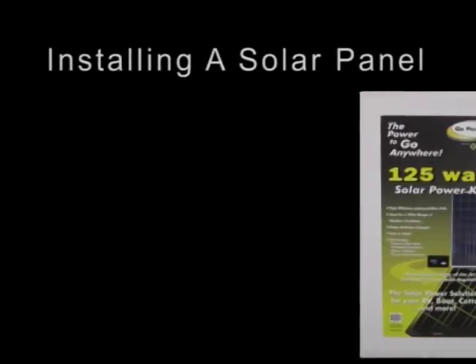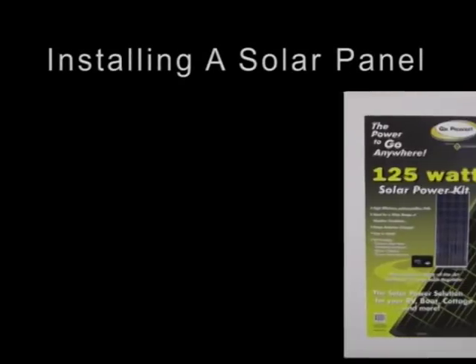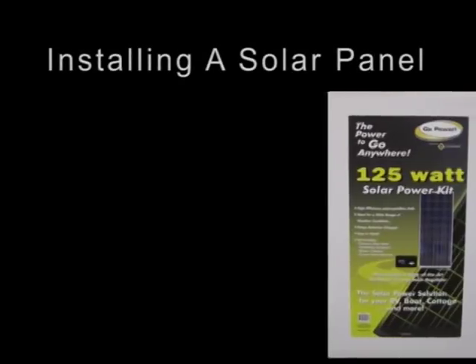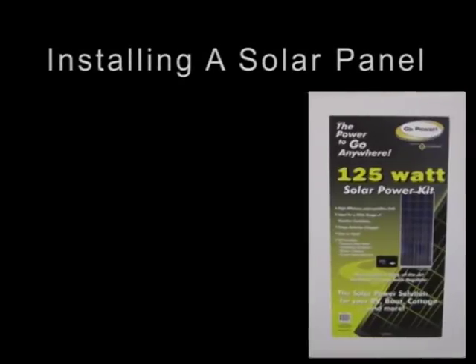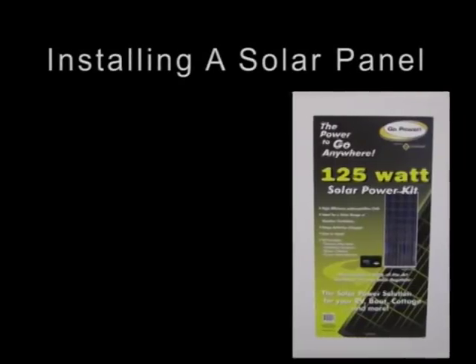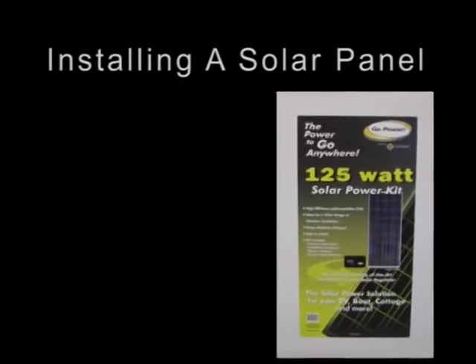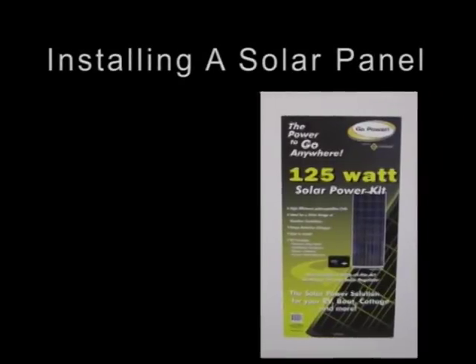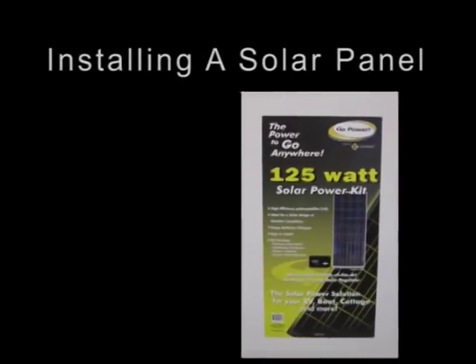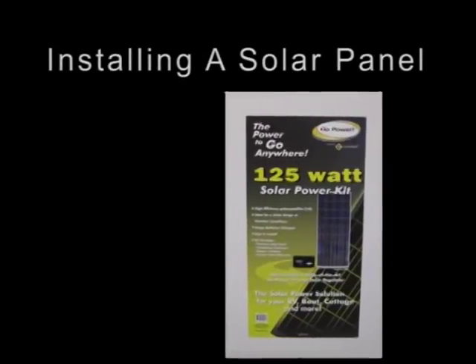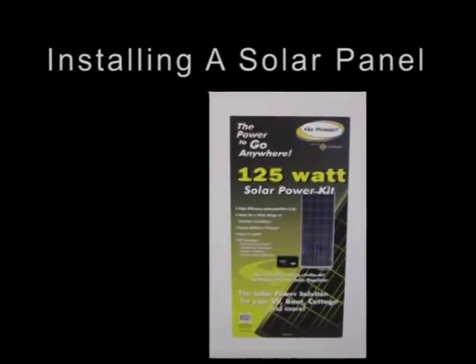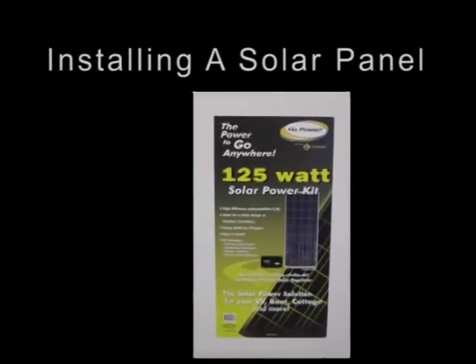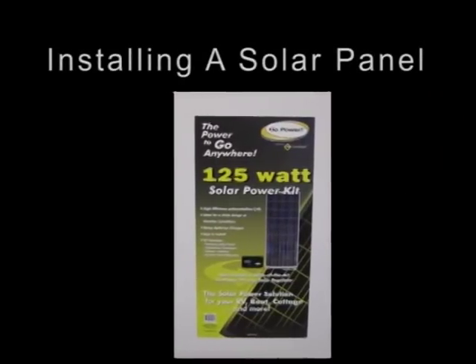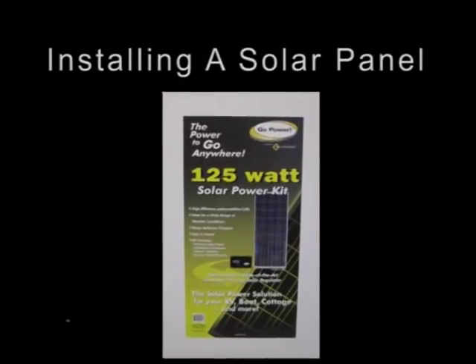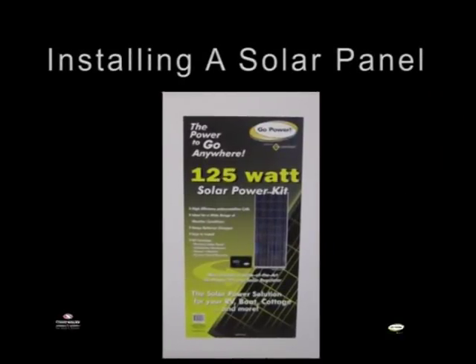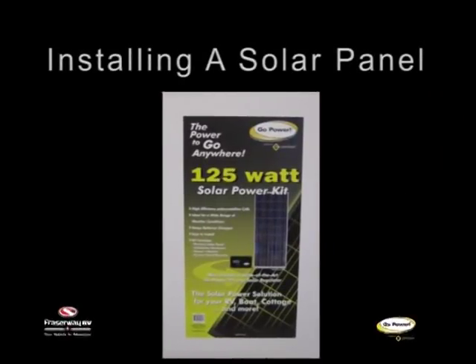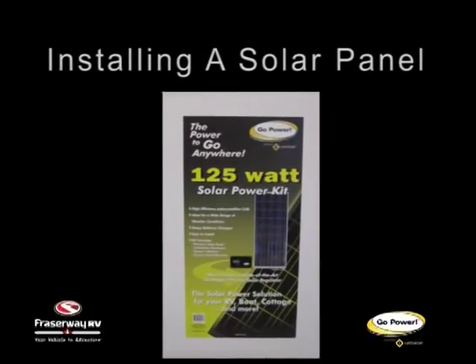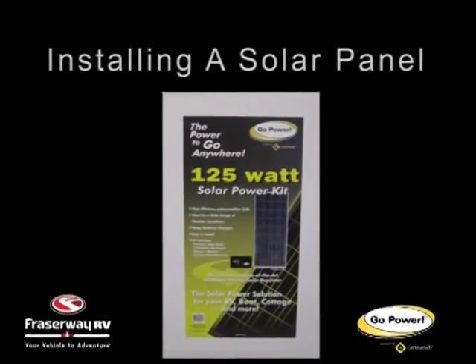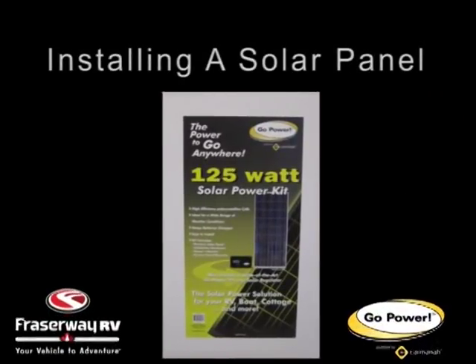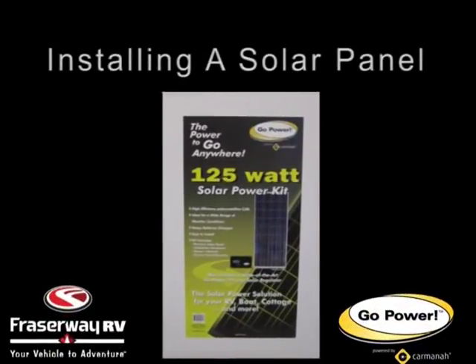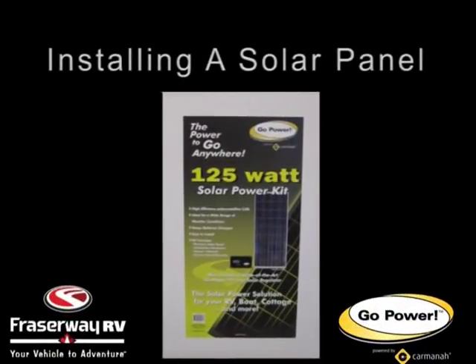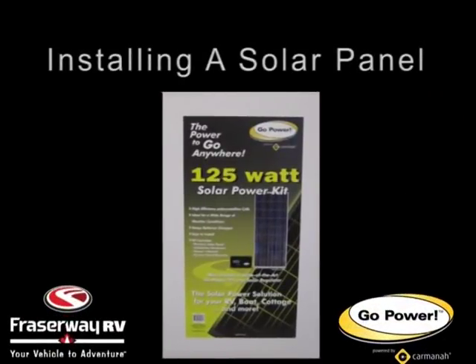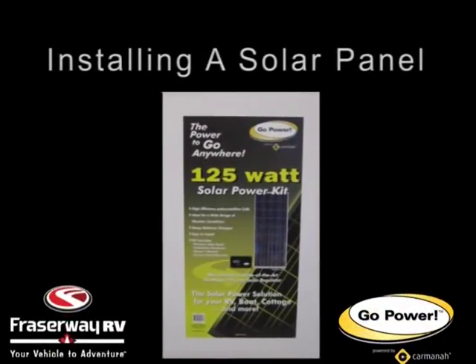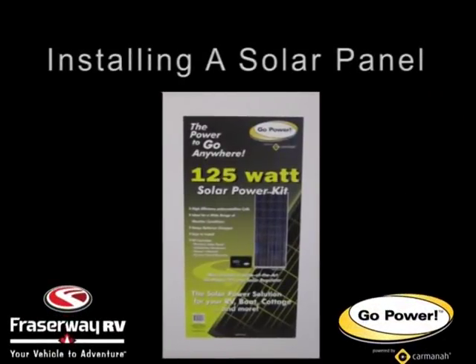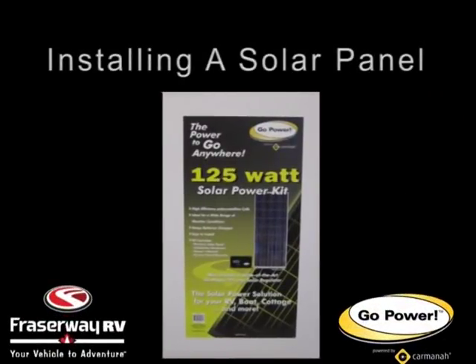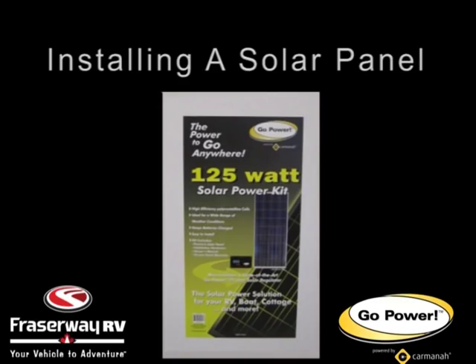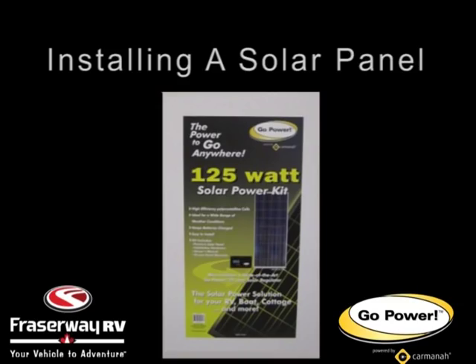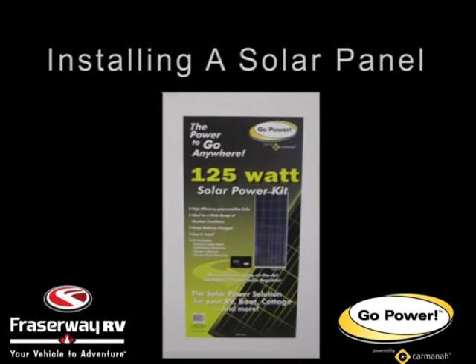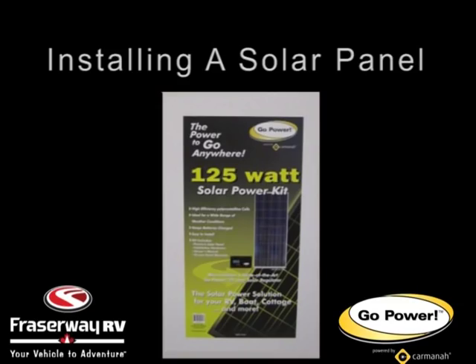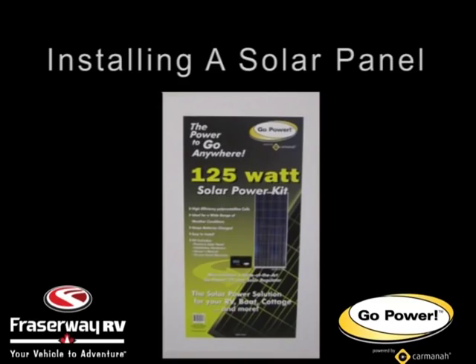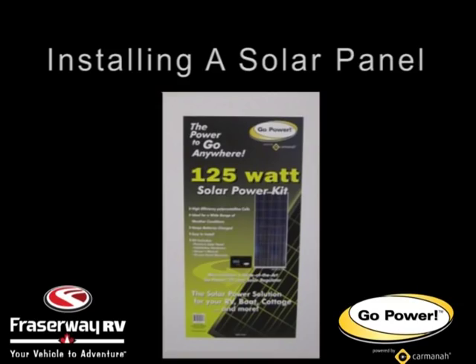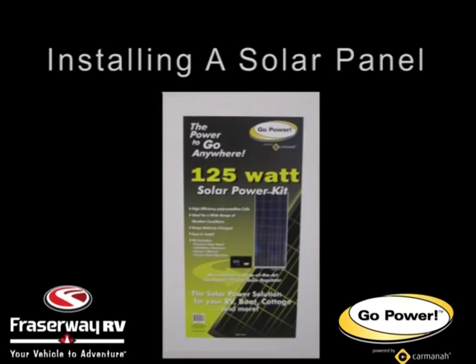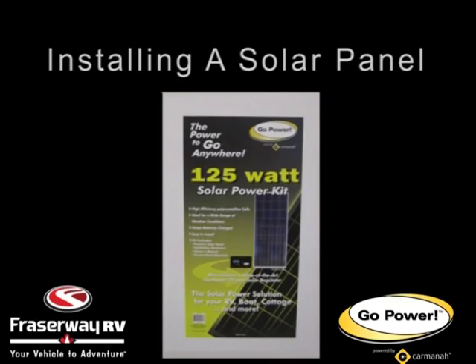Today we're going to show you how to install the GPRV 125 watt kit from GoPower.